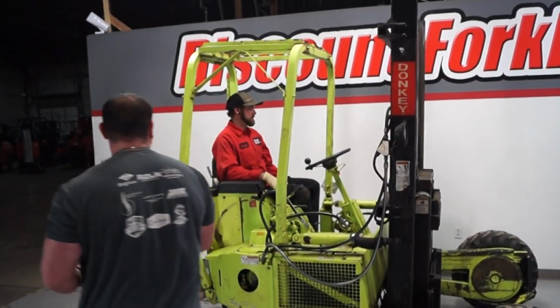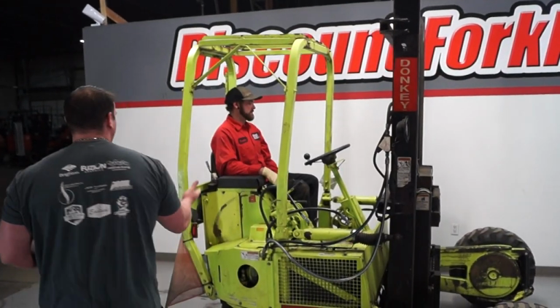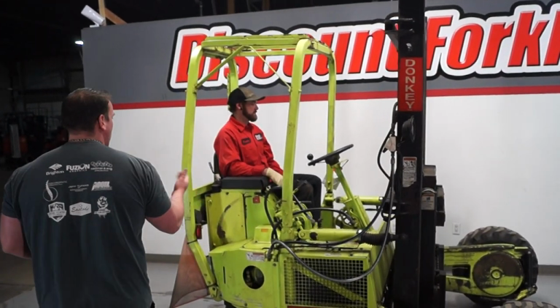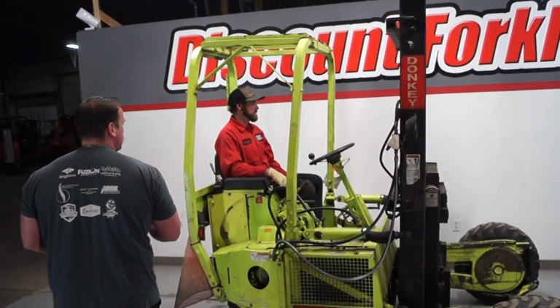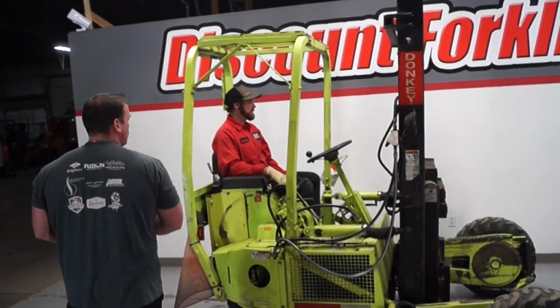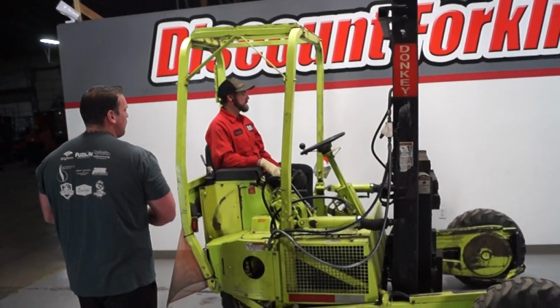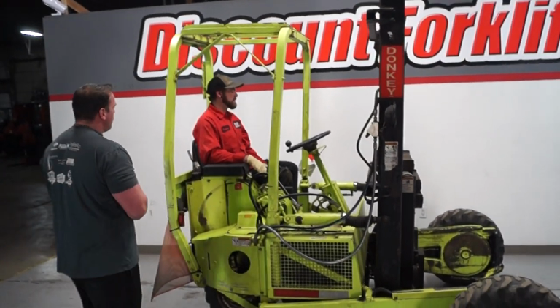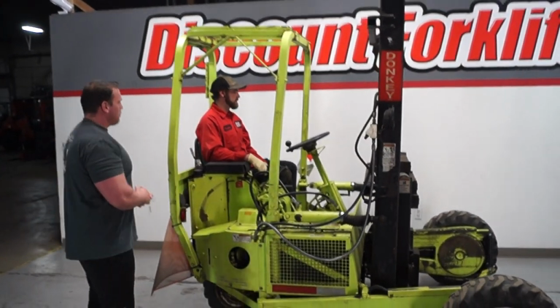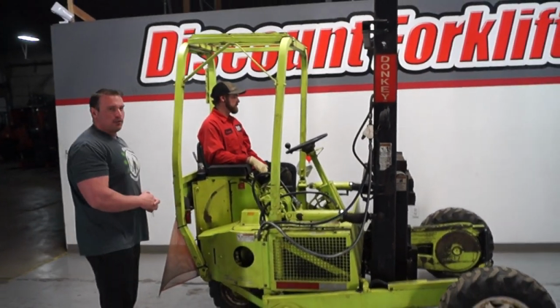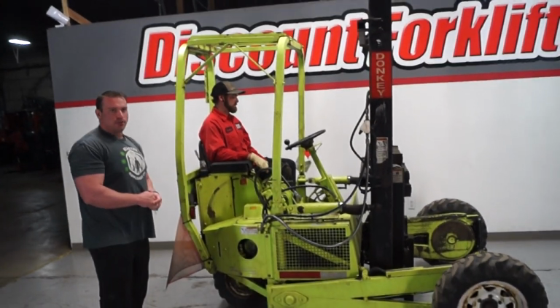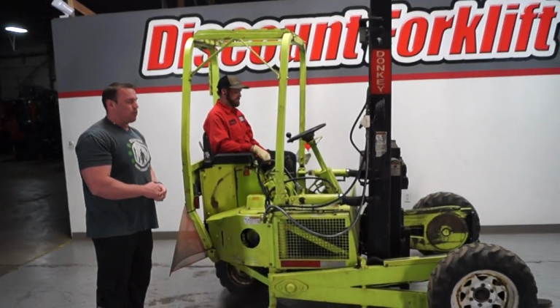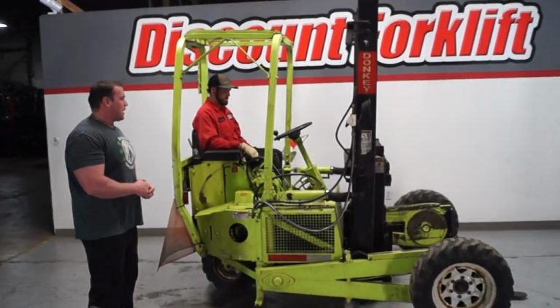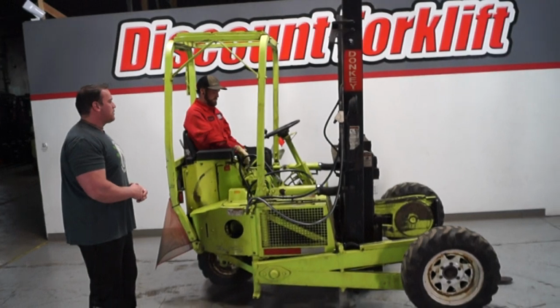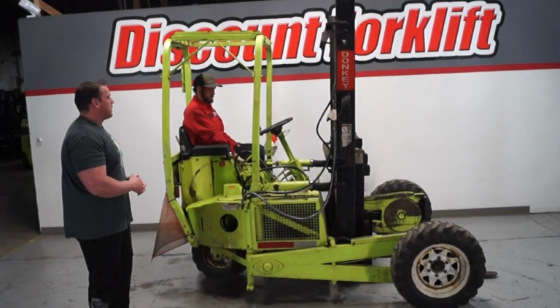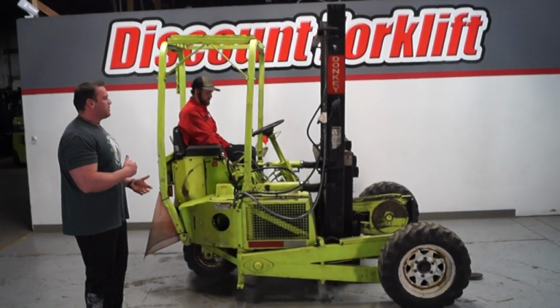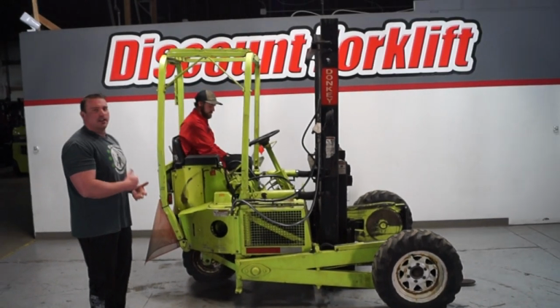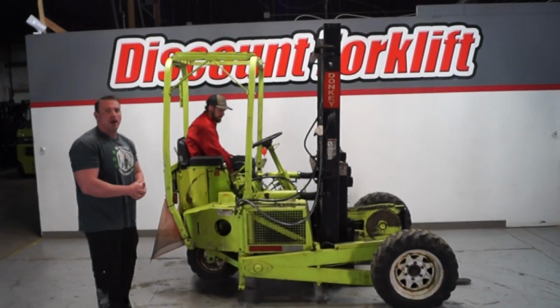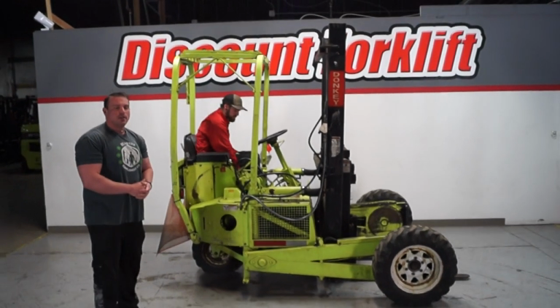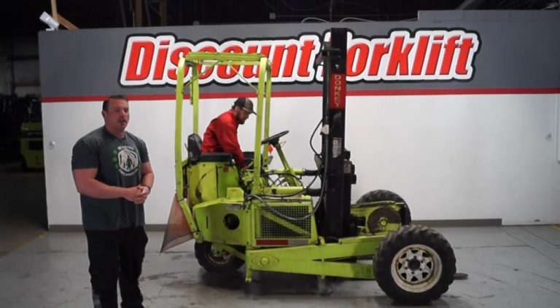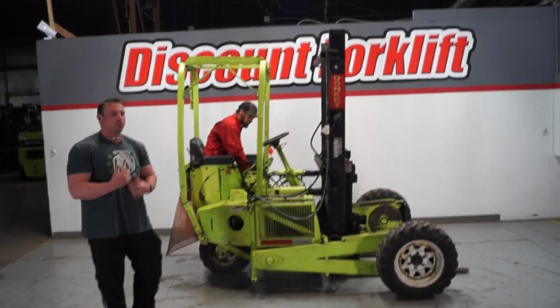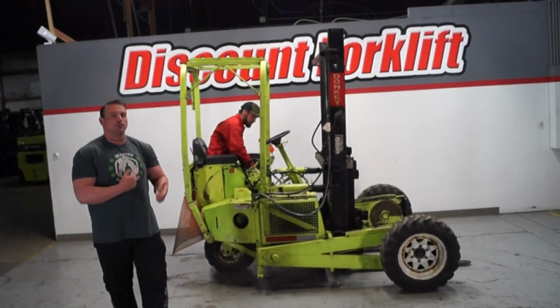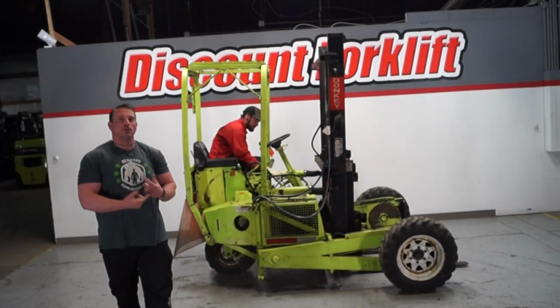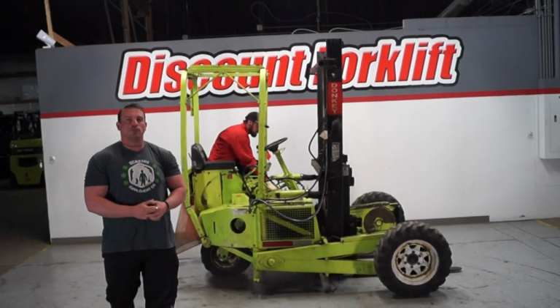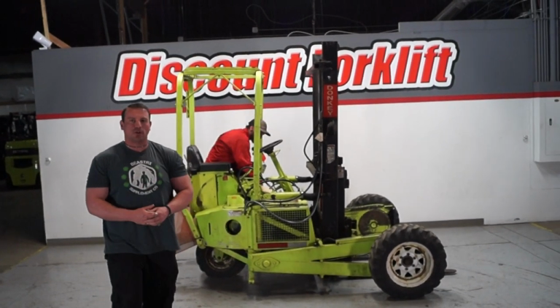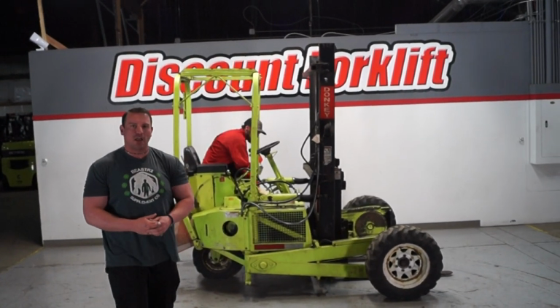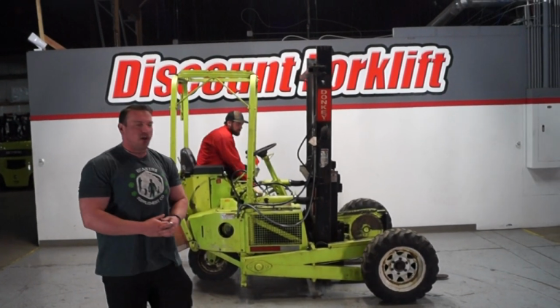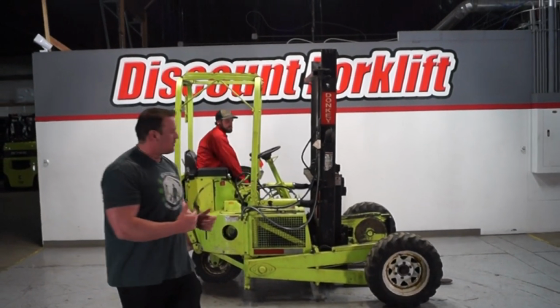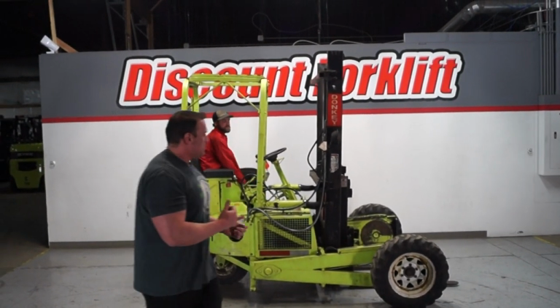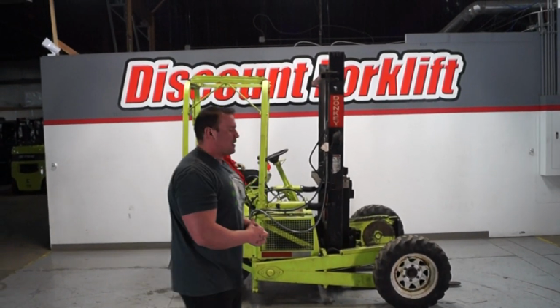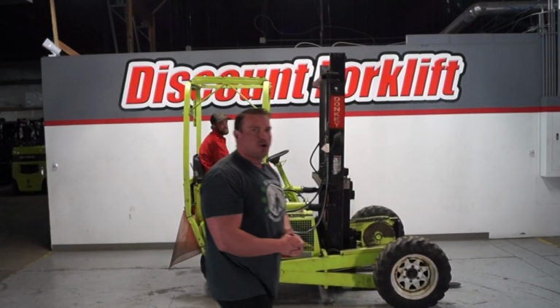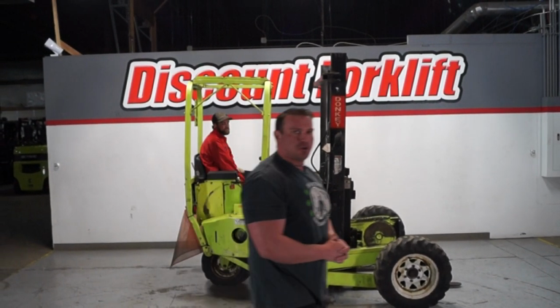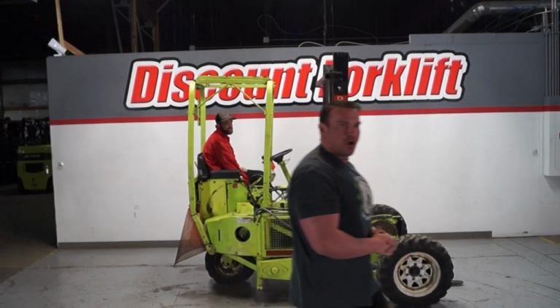I have a demonstrator here, Brandon, who's going to show you guys this thing inside and out. Take it through some maneuvers, work the hydraulics — see, it's all good to go.